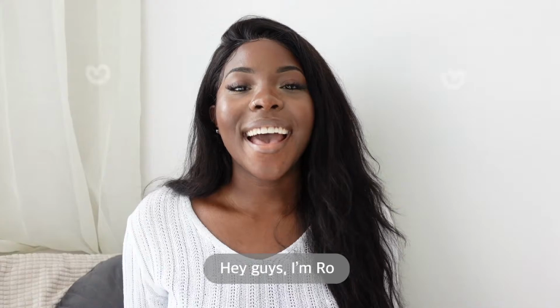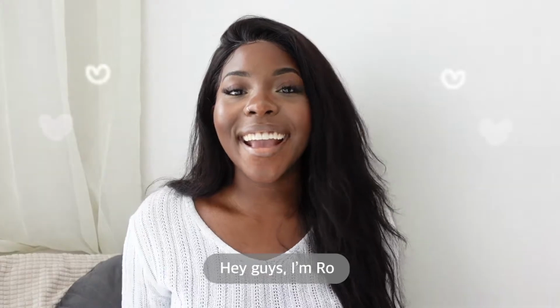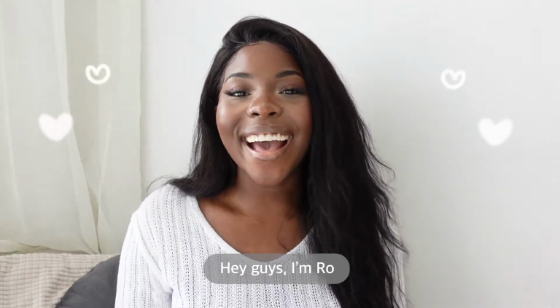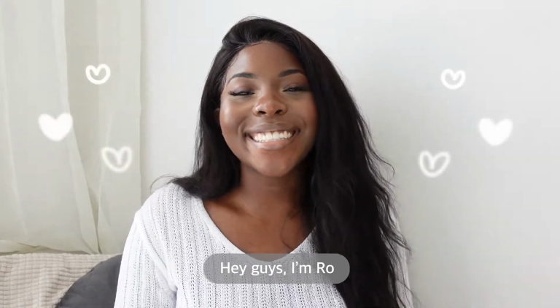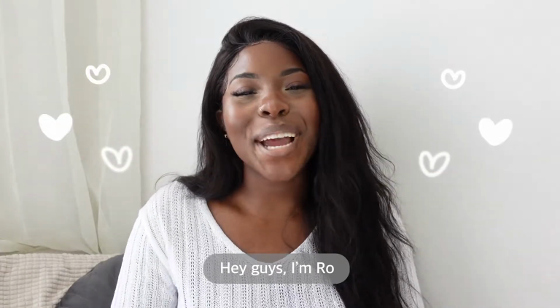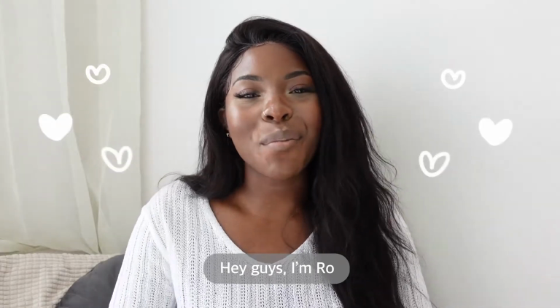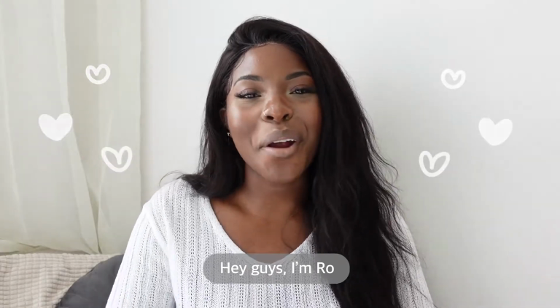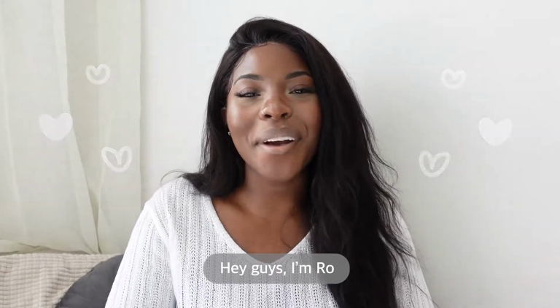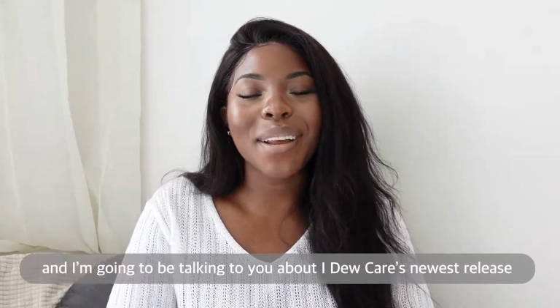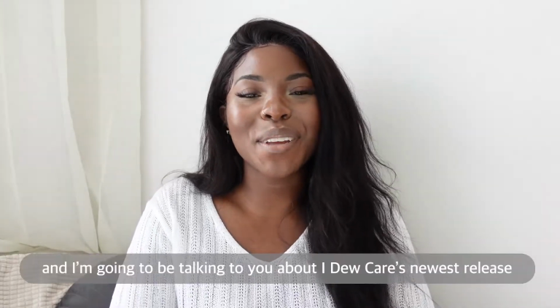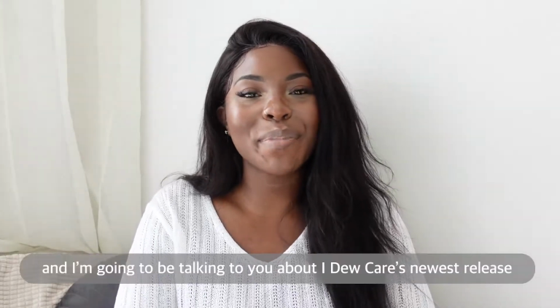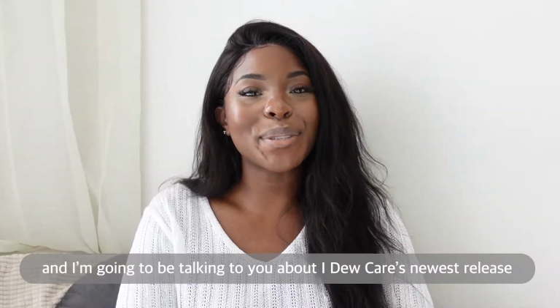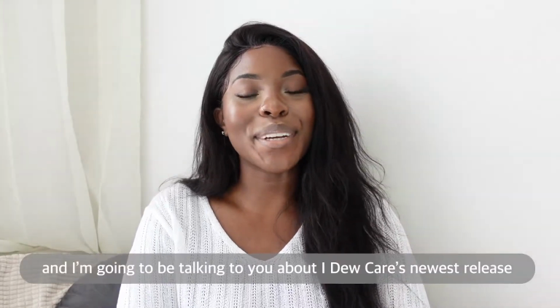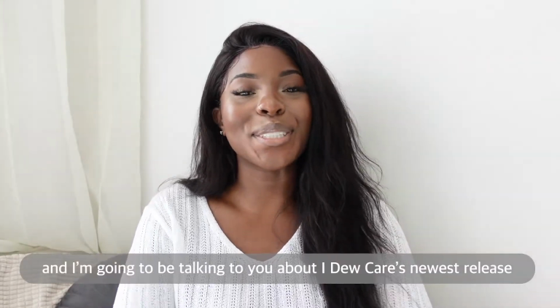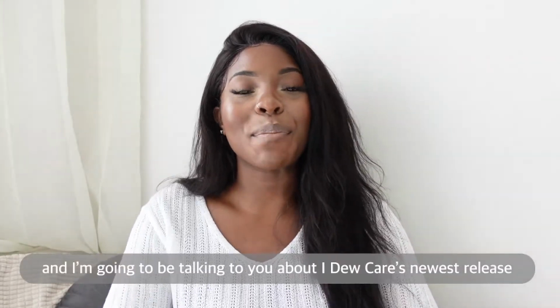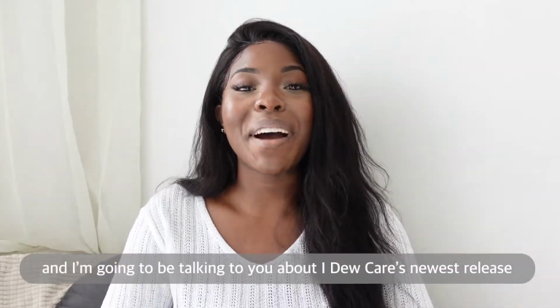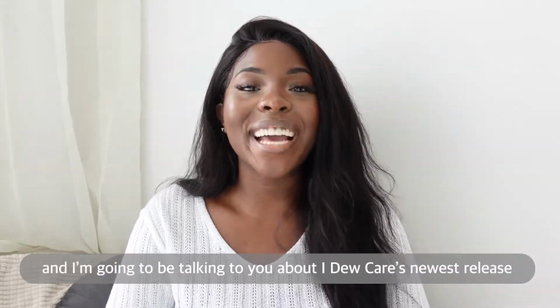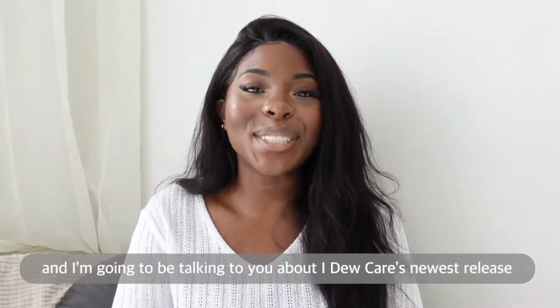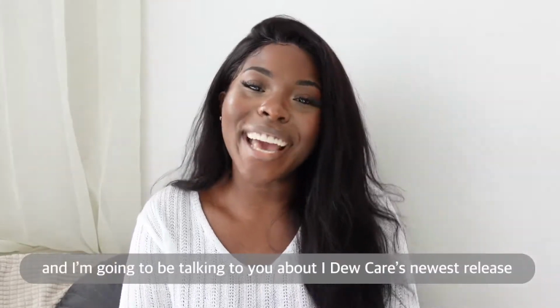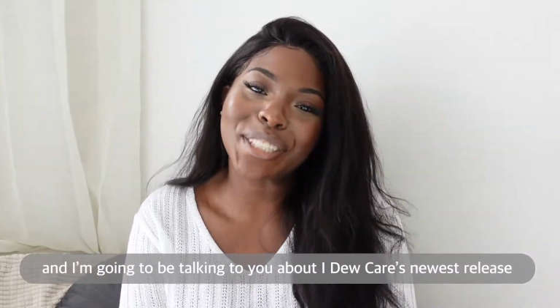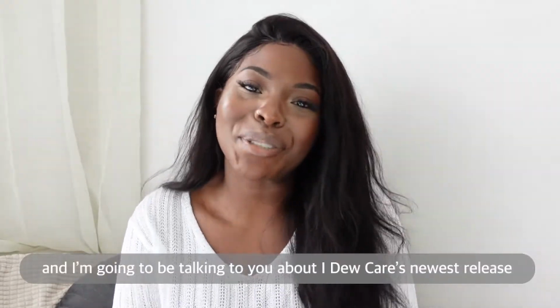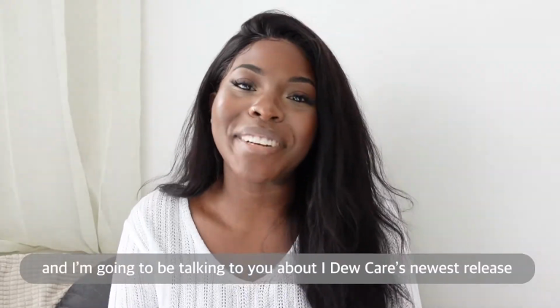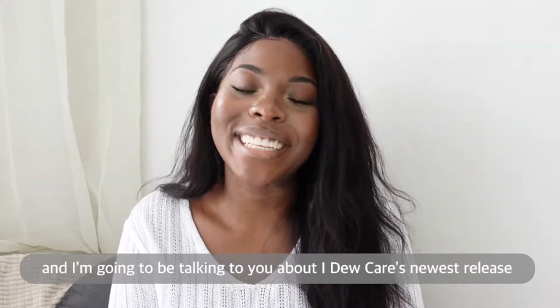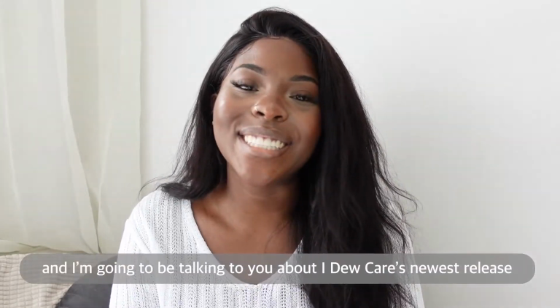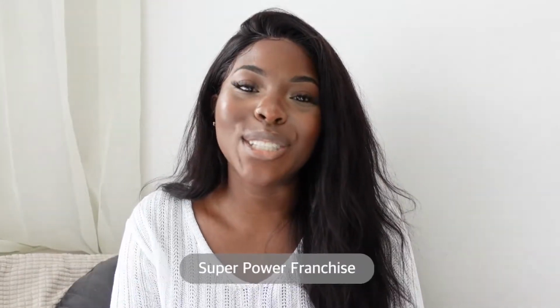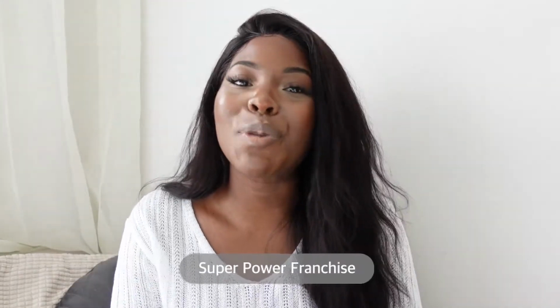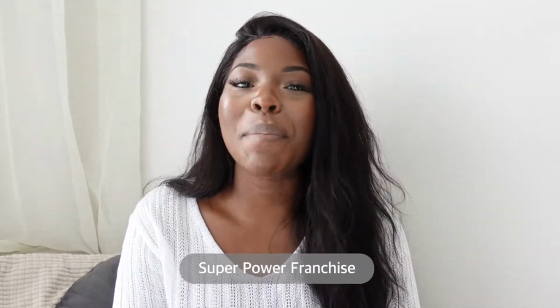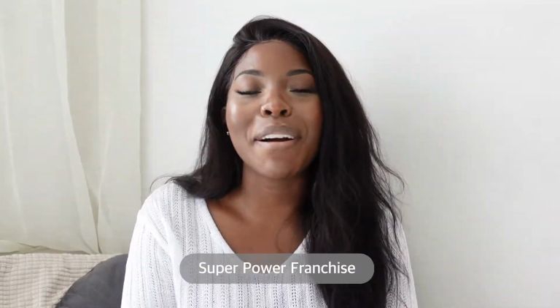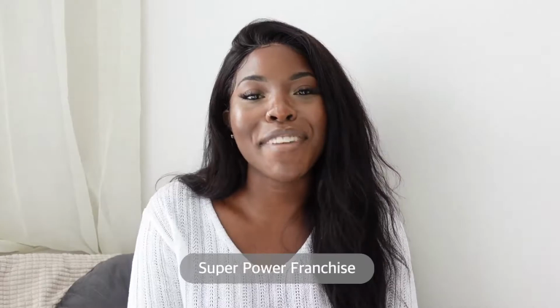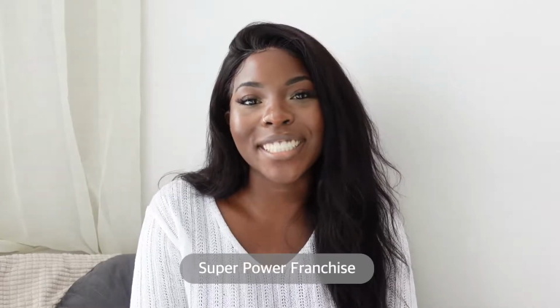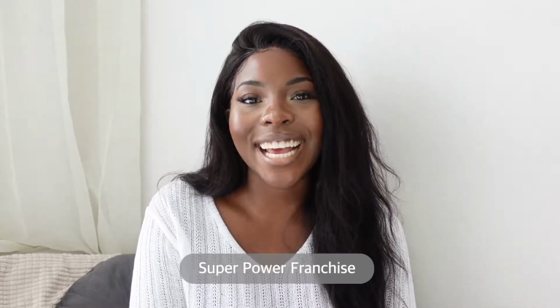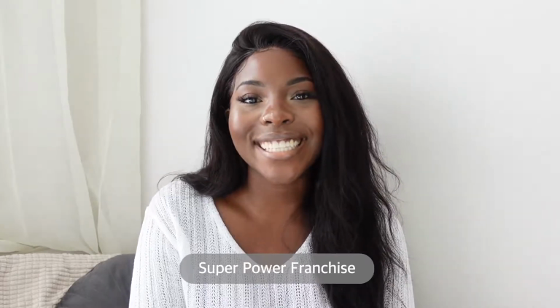Hey guys, I'm Ro and I'm going to be talking to you about iDoCare's newest release, Superpower Franchise.